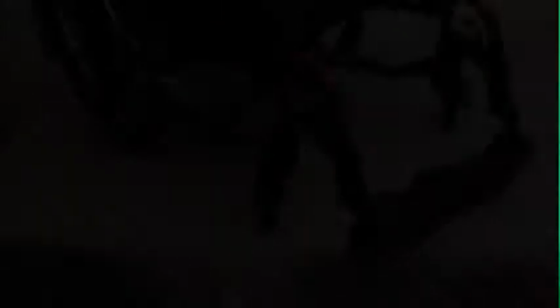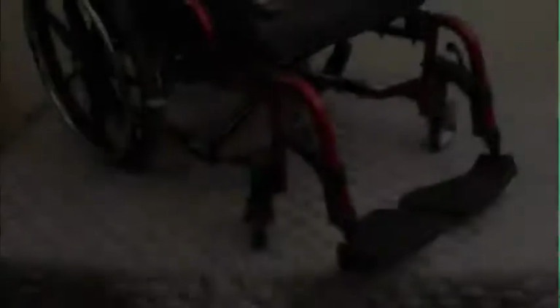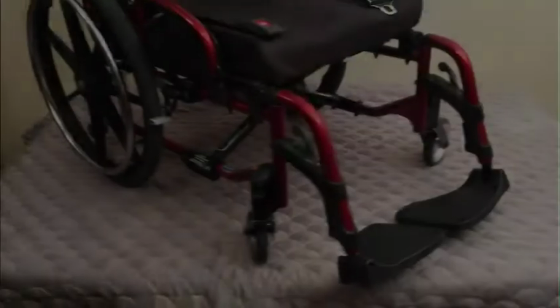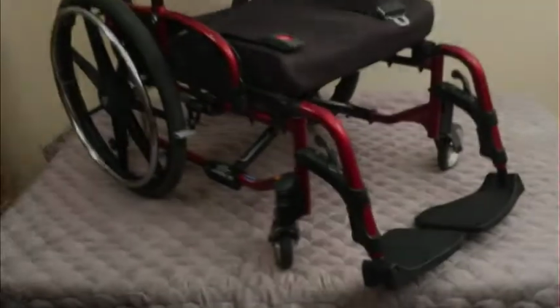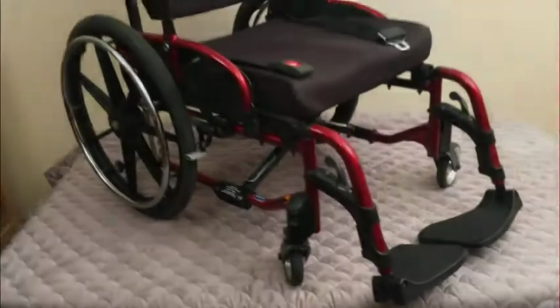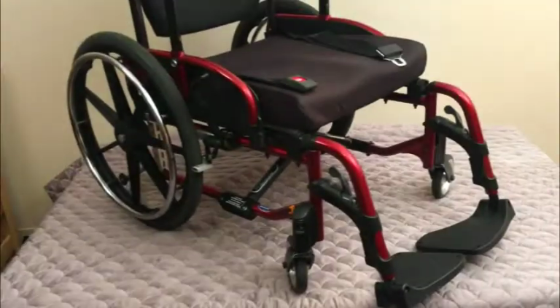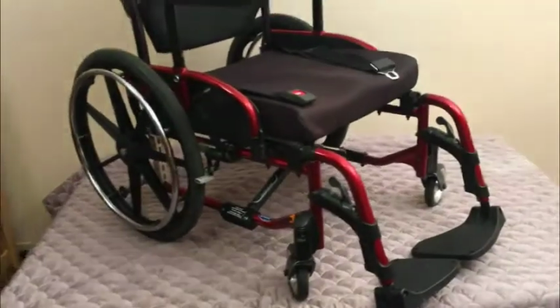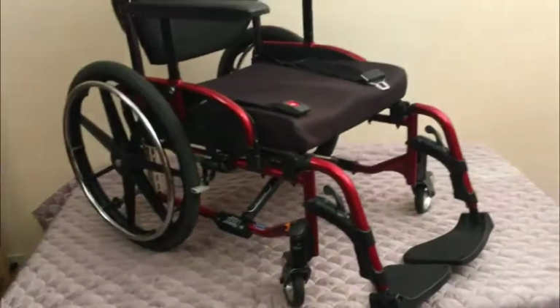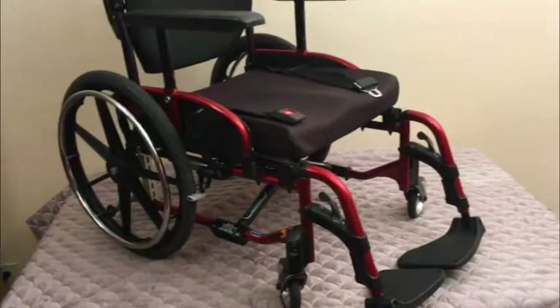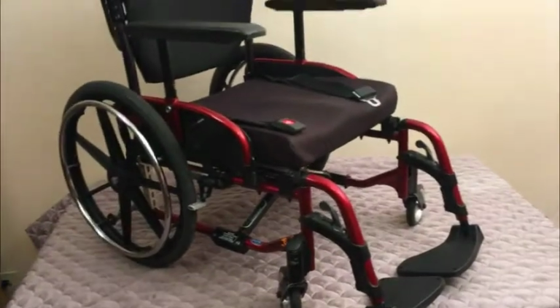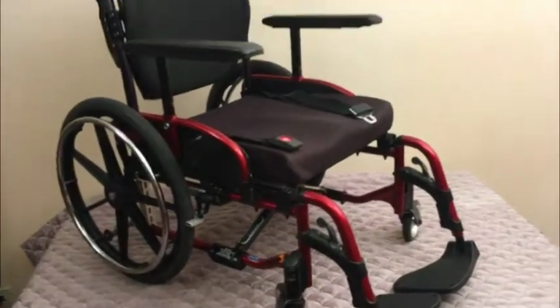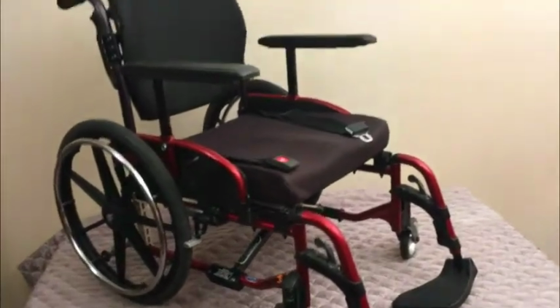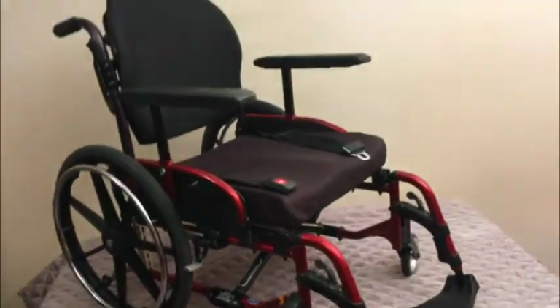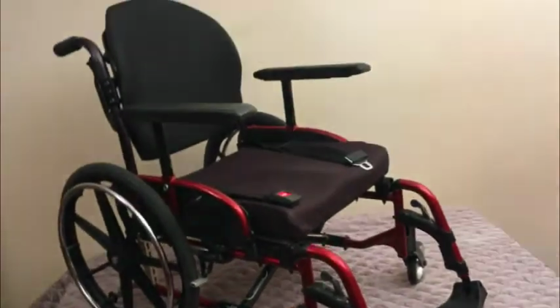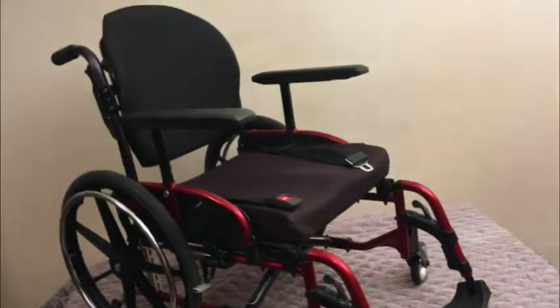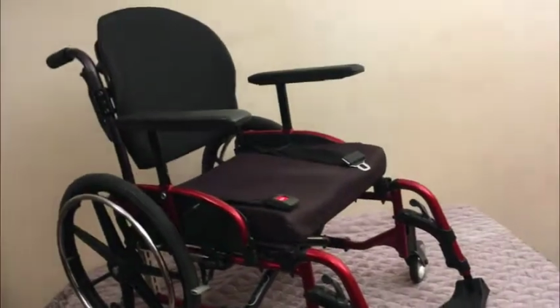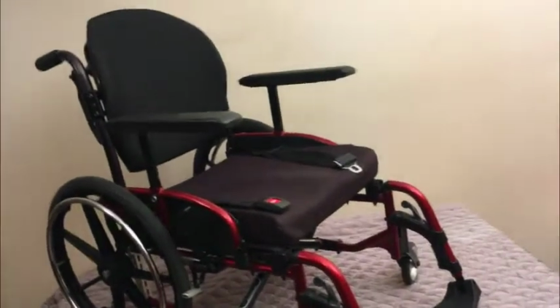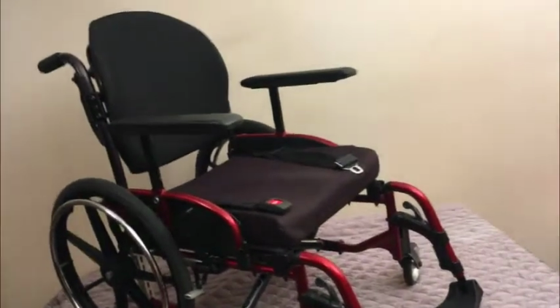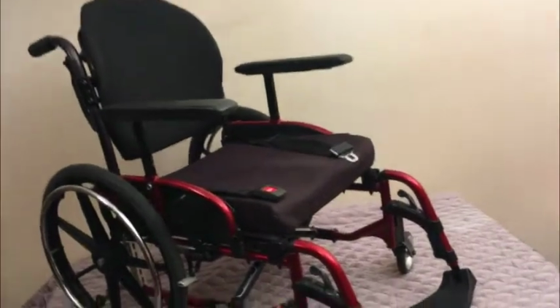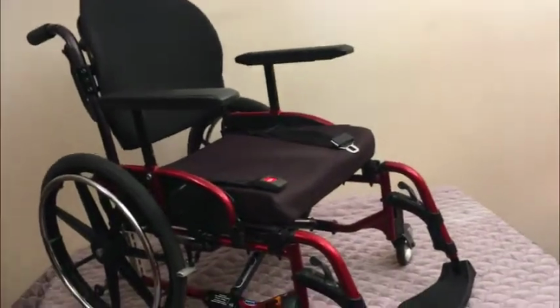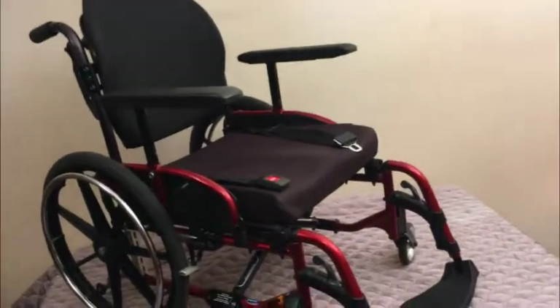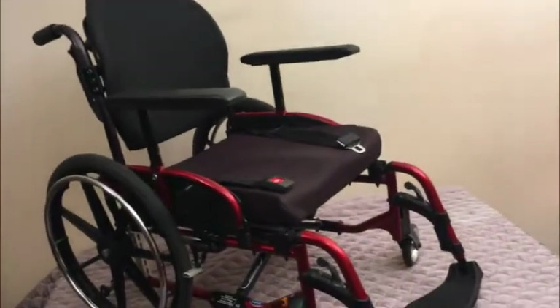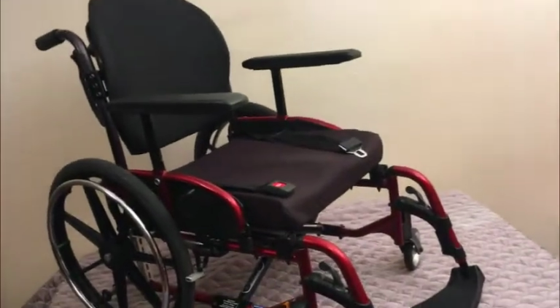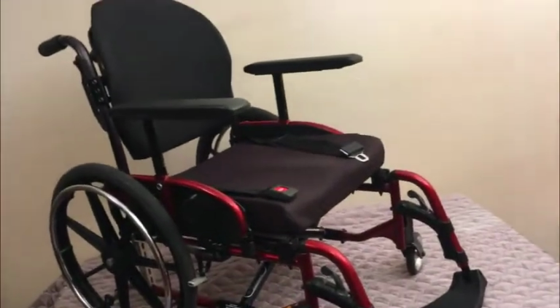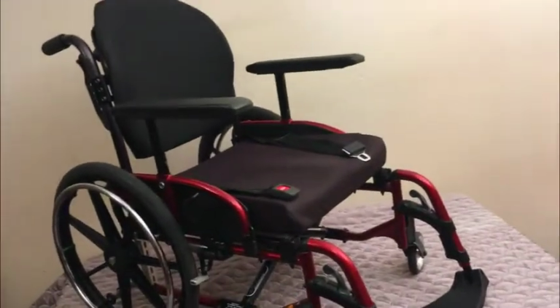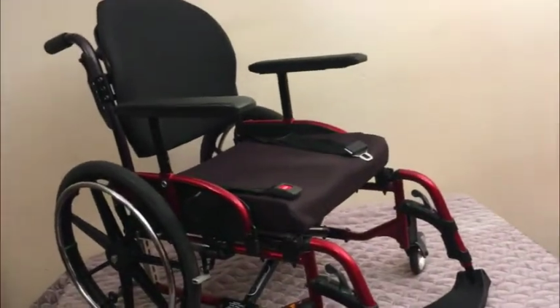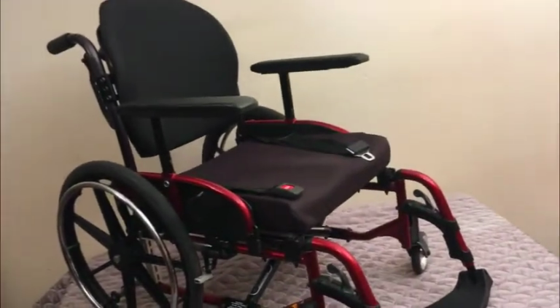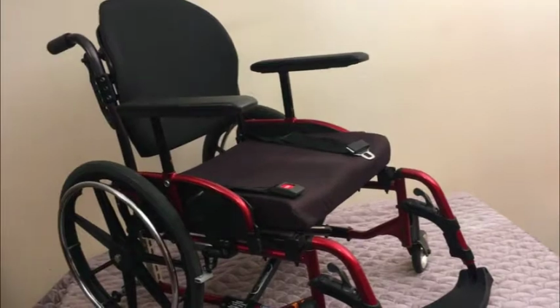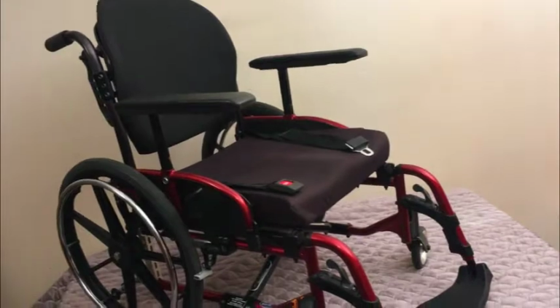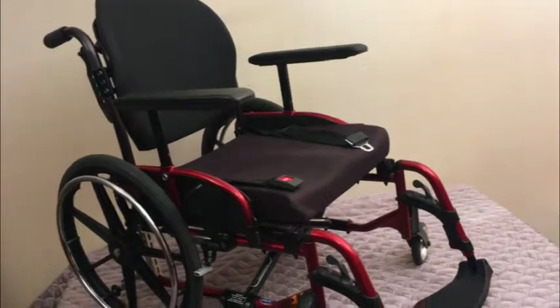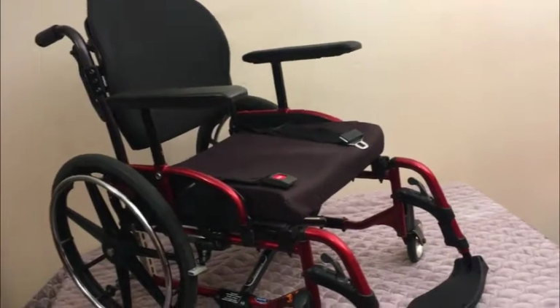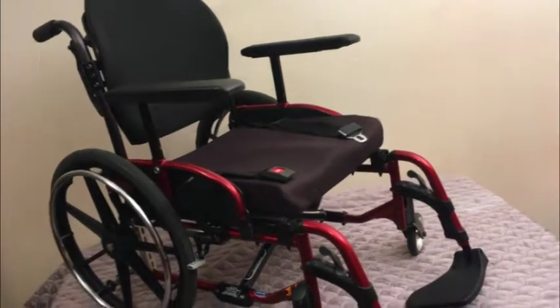Hey guys, my fantastic Invacare Mayan smaller size wheelchair. Let's go through it.